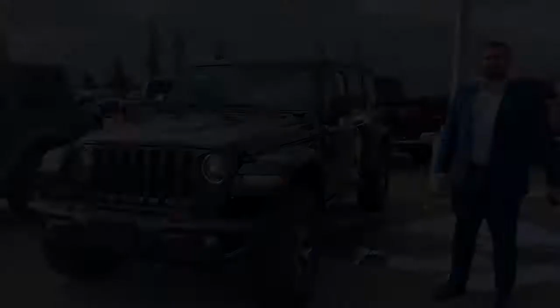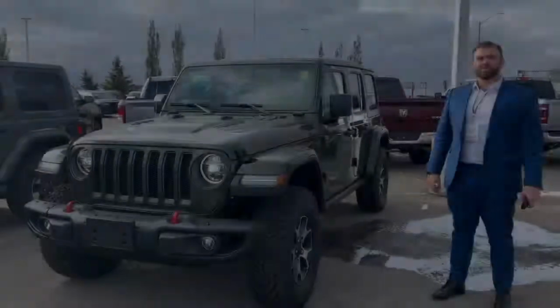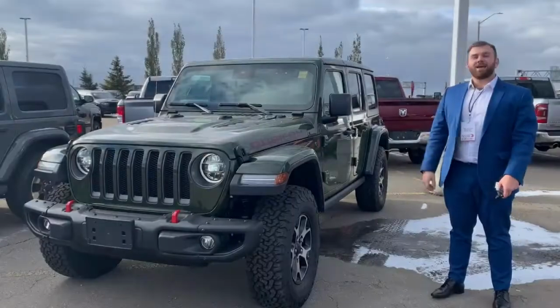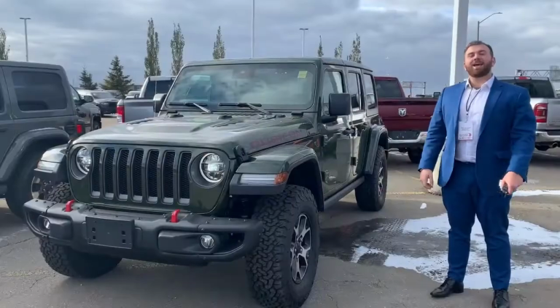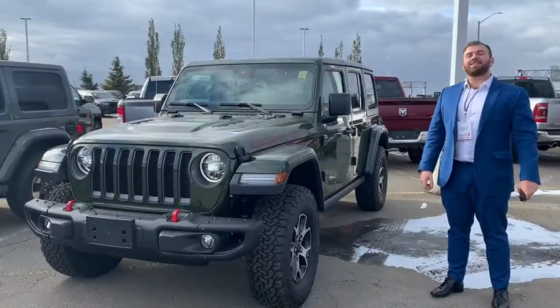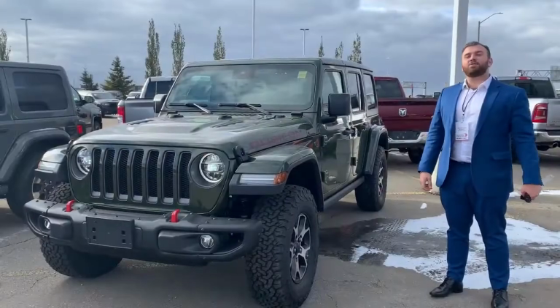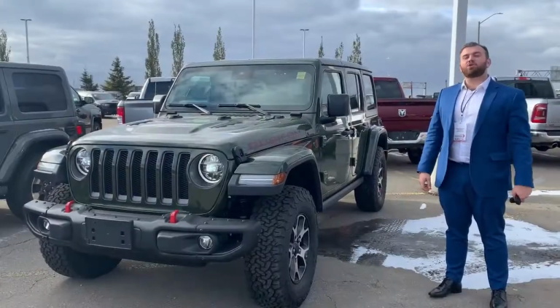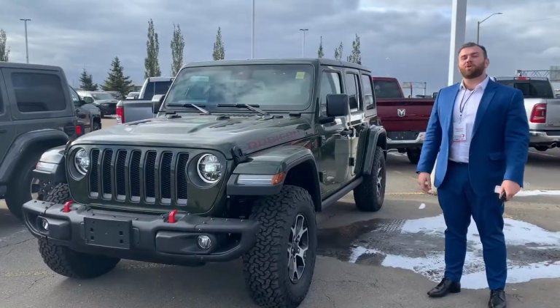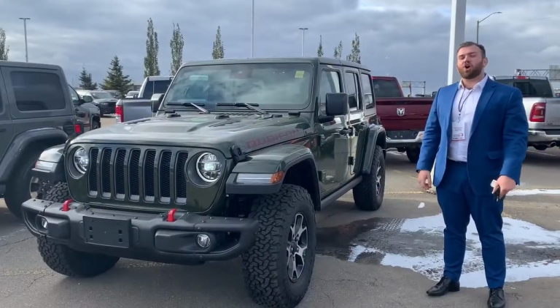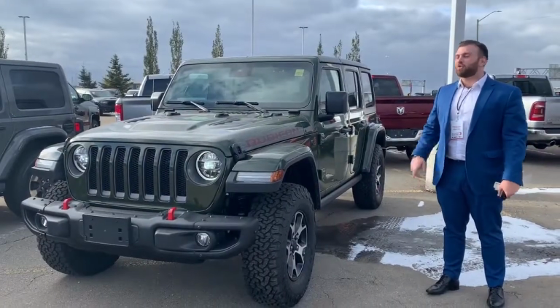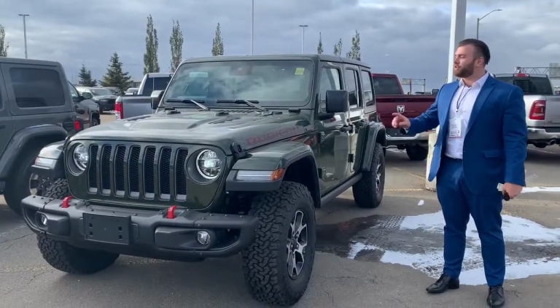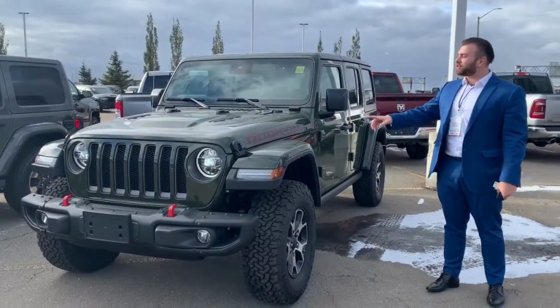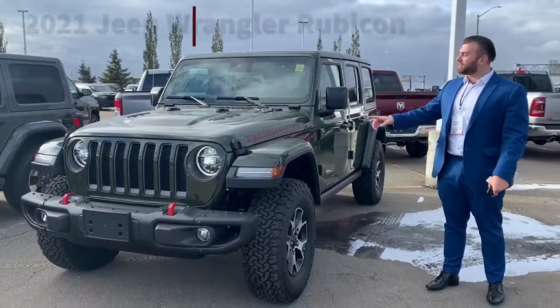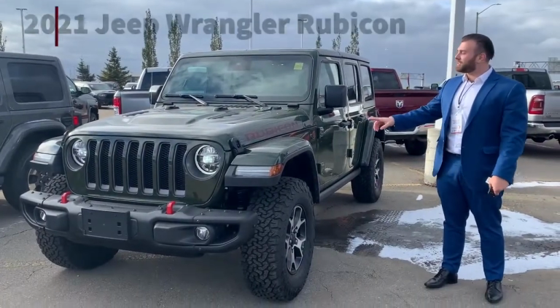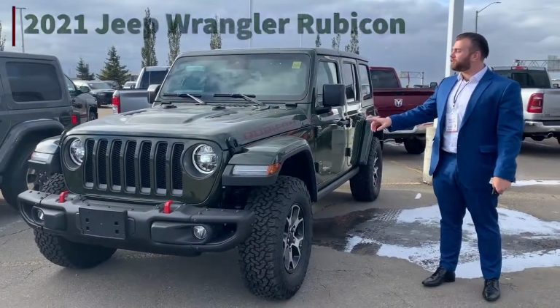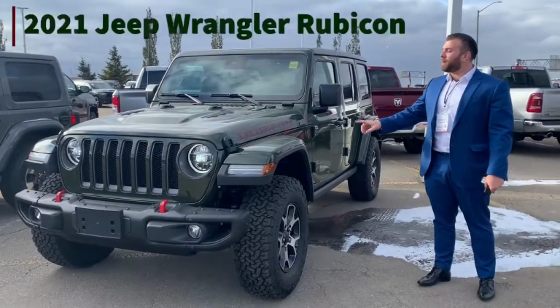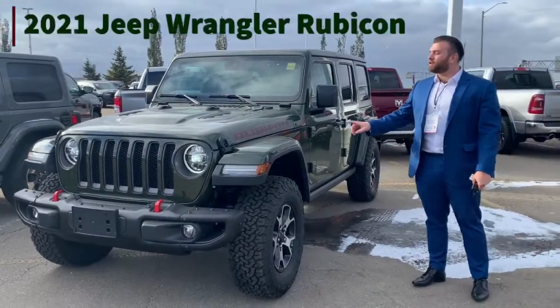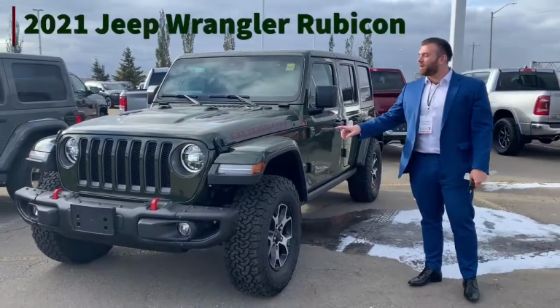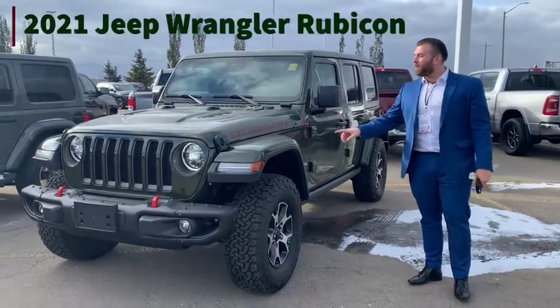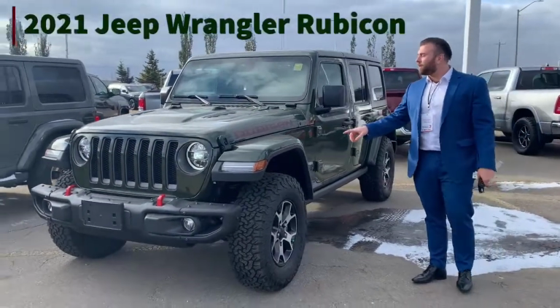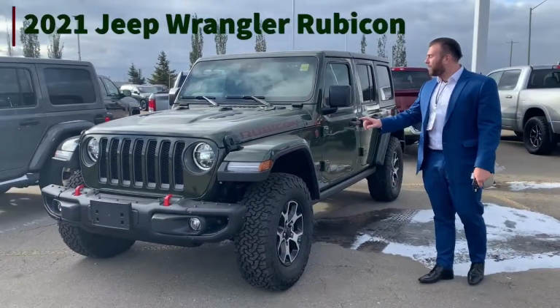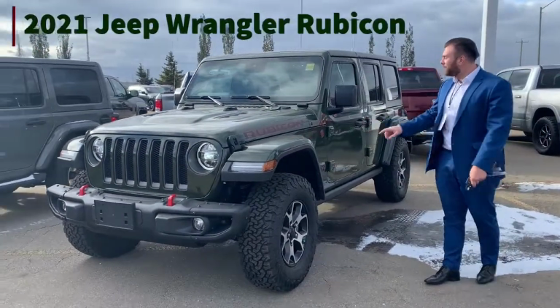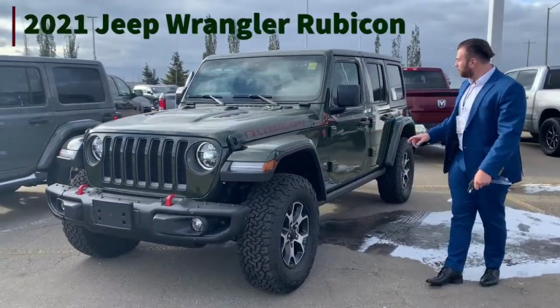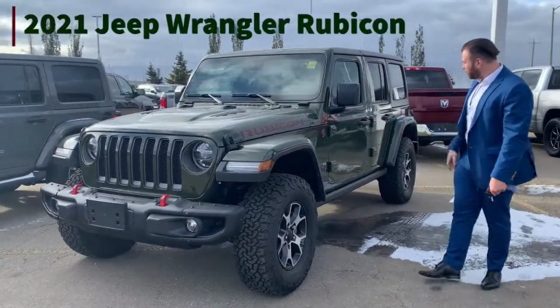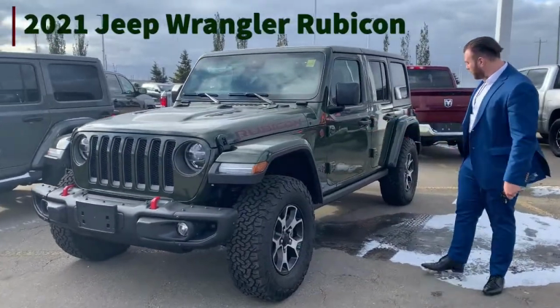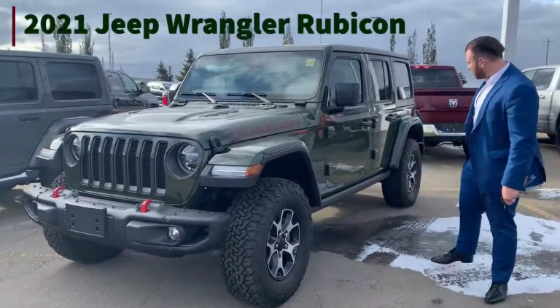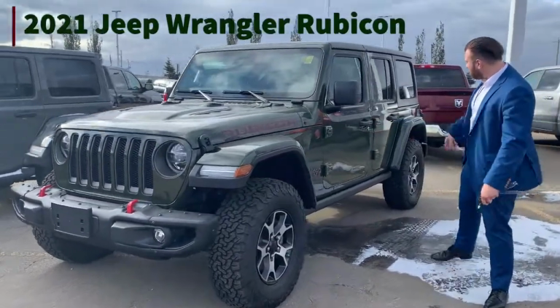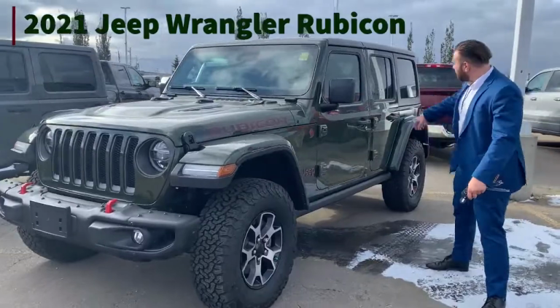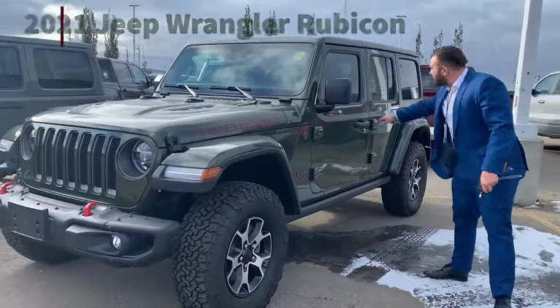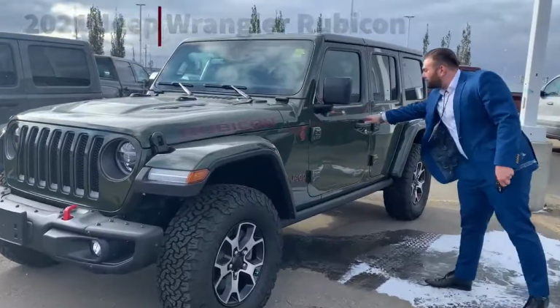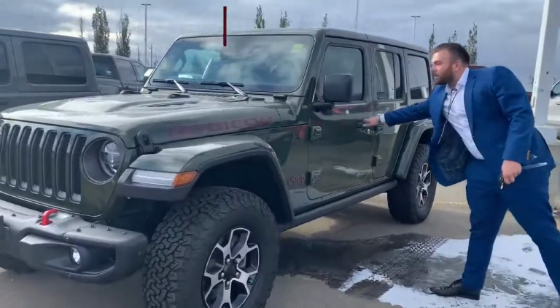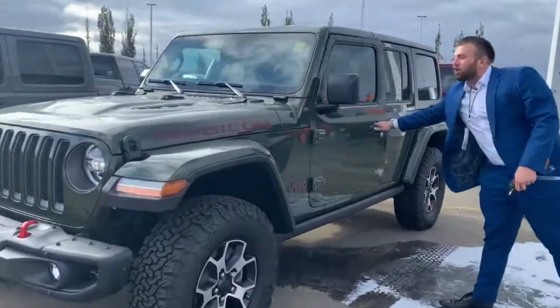Hey guys, Eko from Sherwood Dodge. We just got this in — 2021 Wrangler Rubicon. Come take a look.